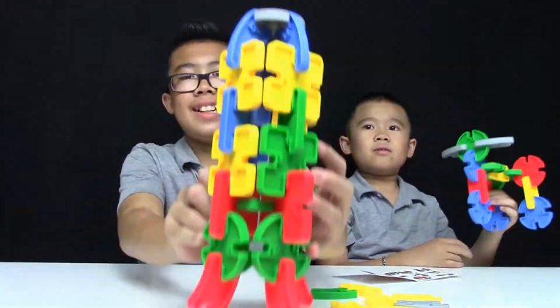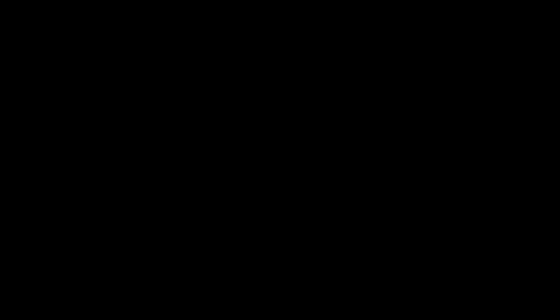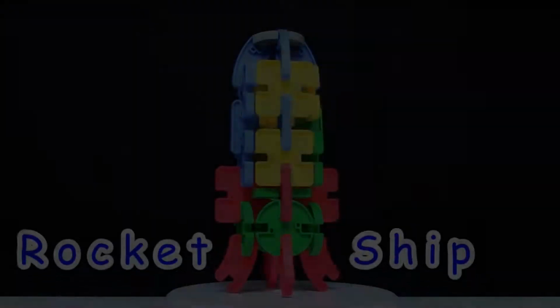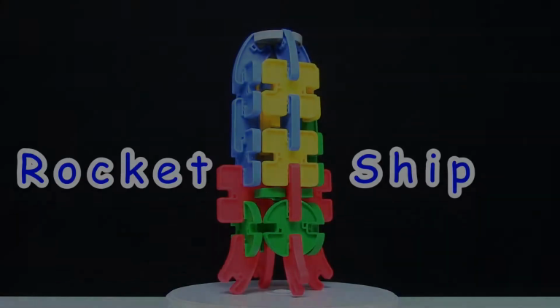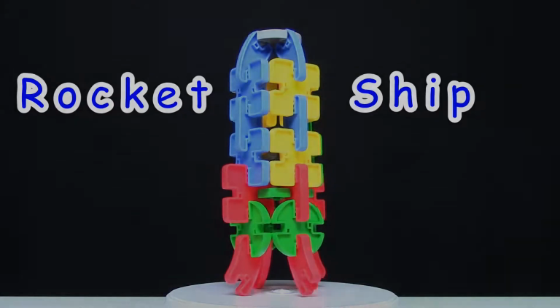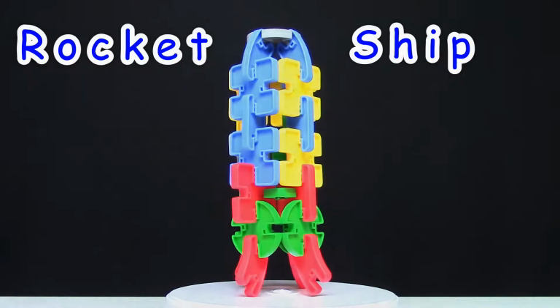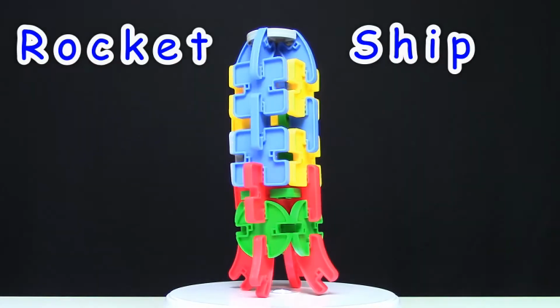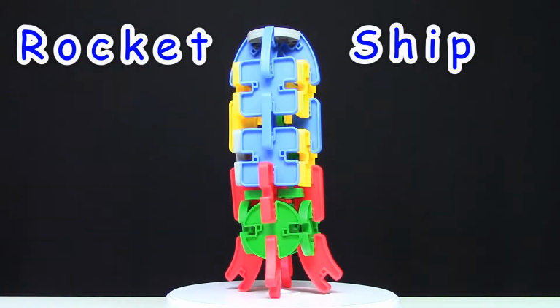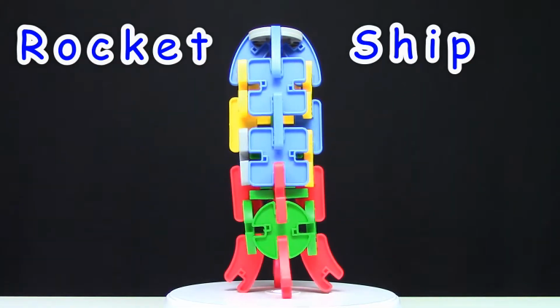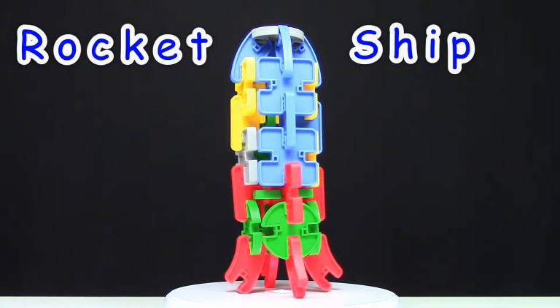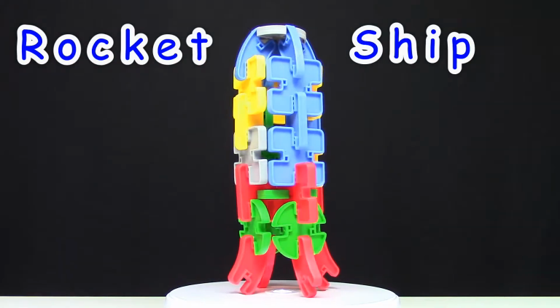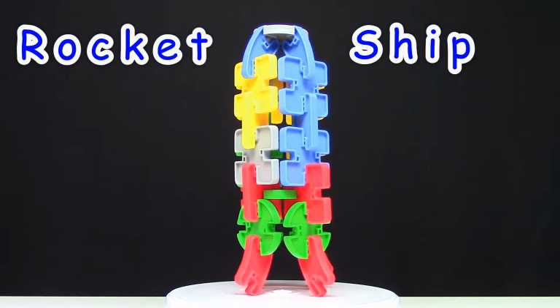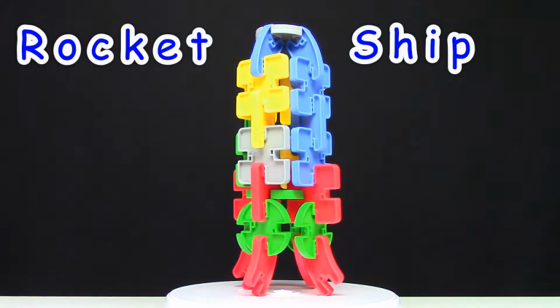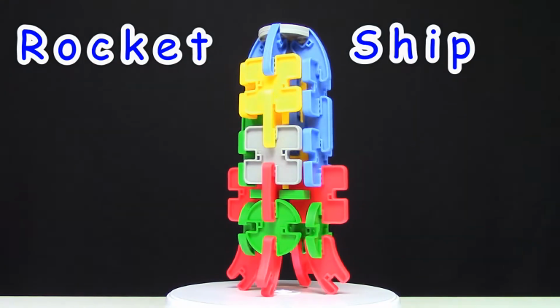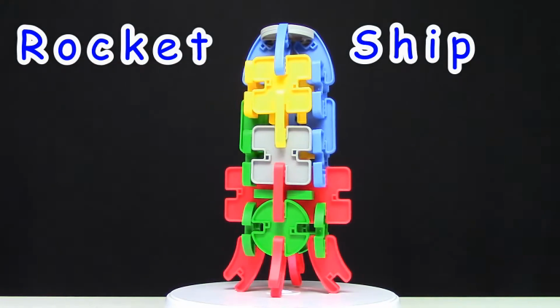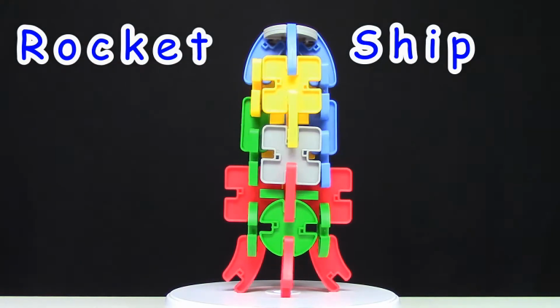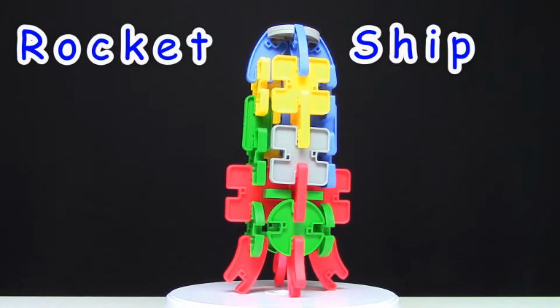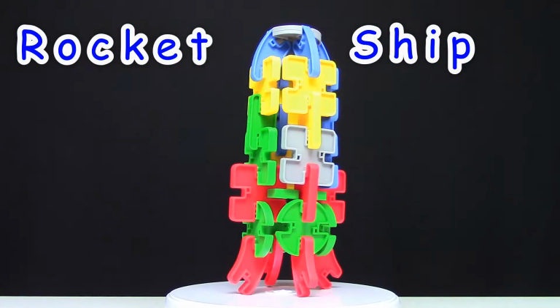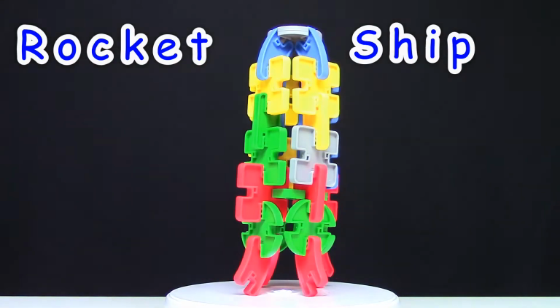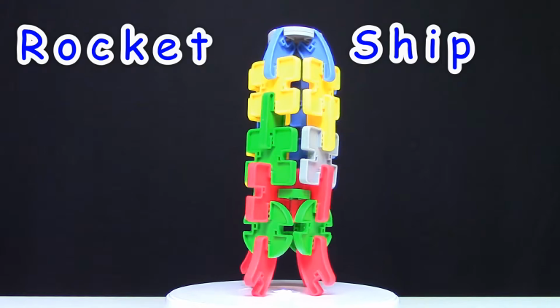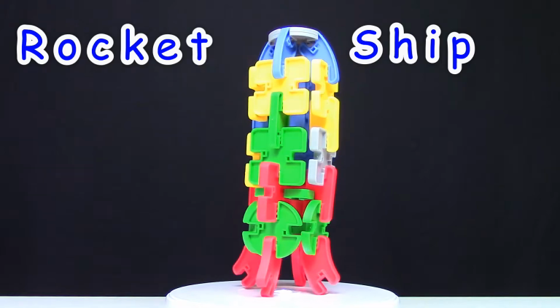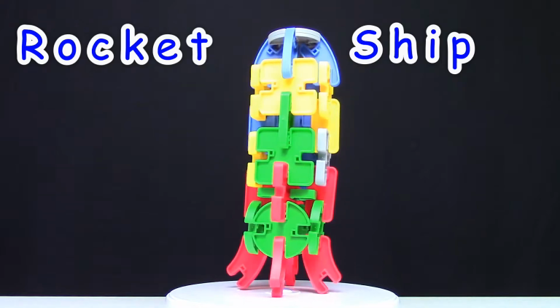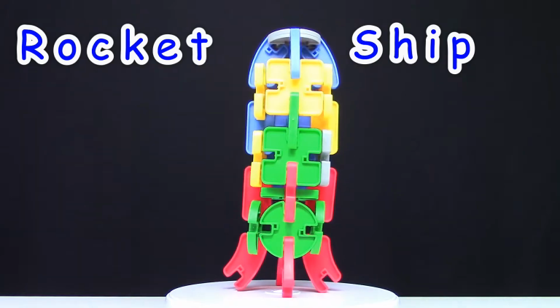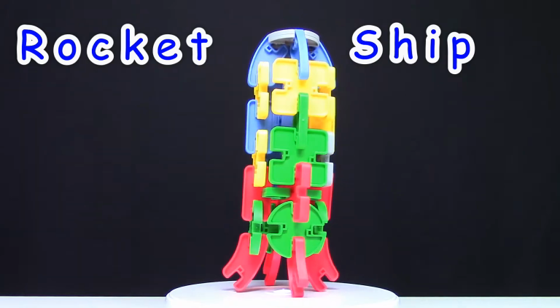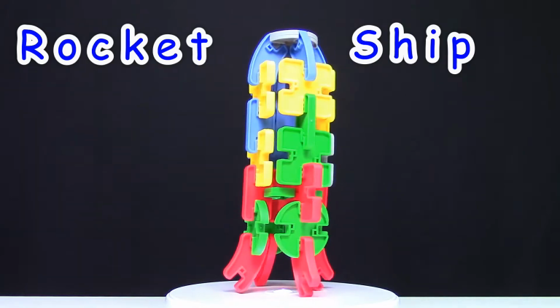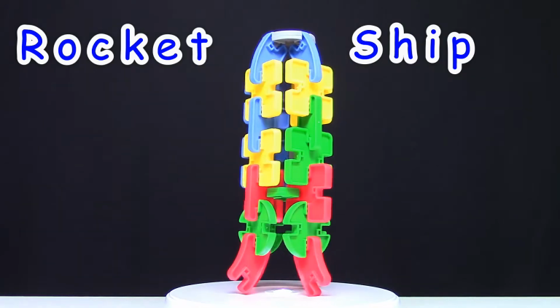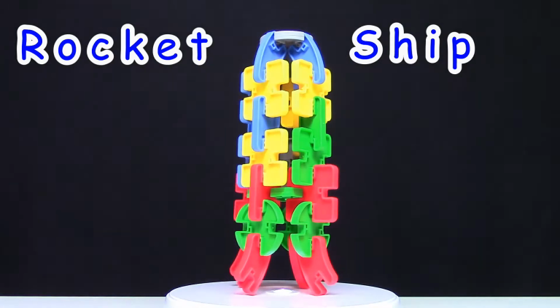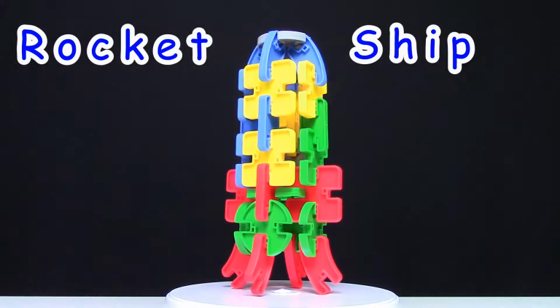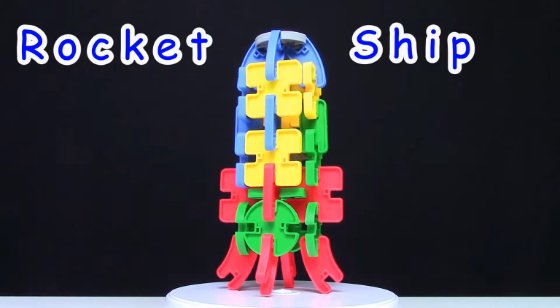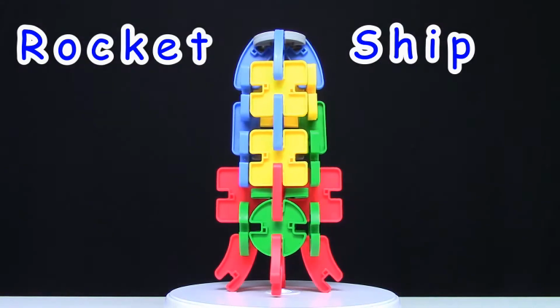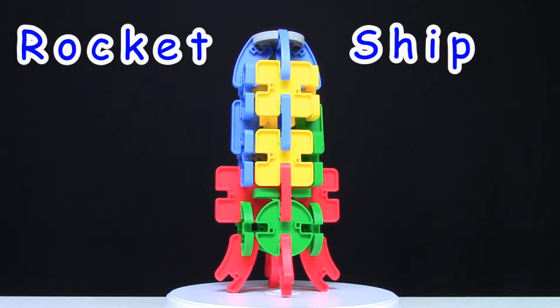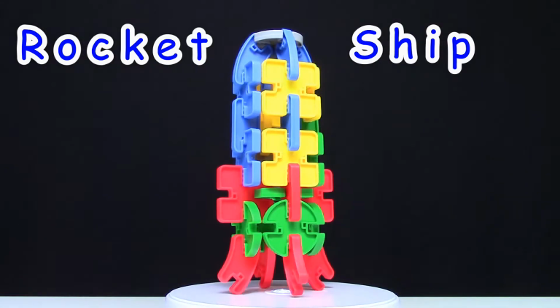And here's our Rocket Ship! This Rocket Ship is one of our favorites. It was really fun to build.